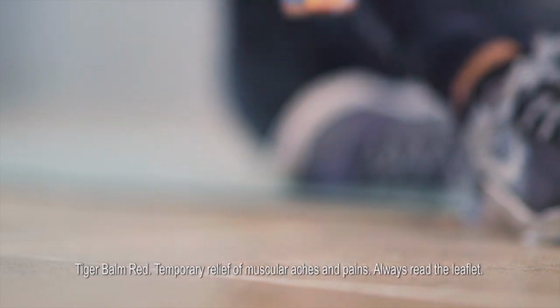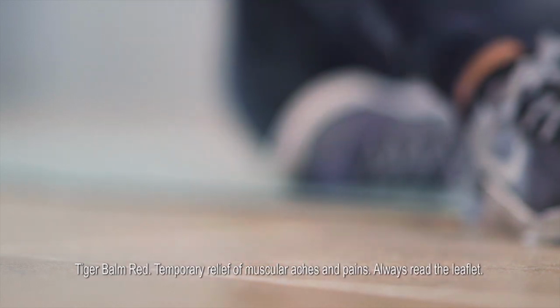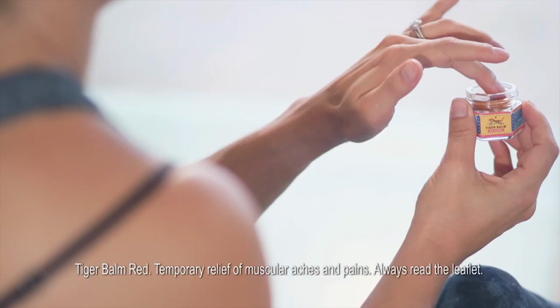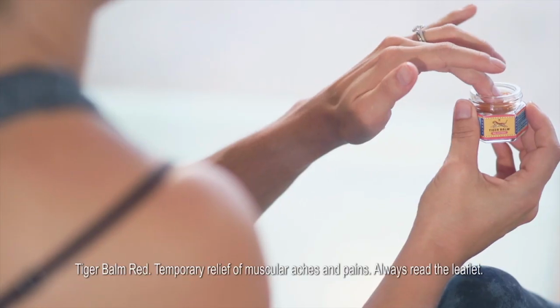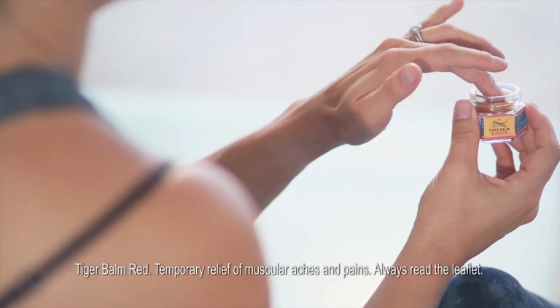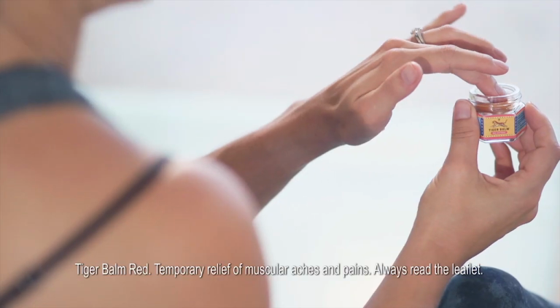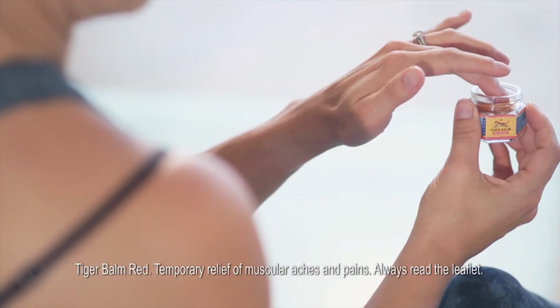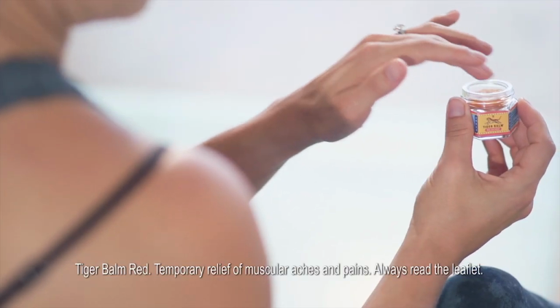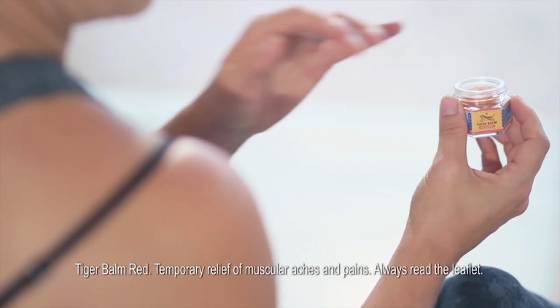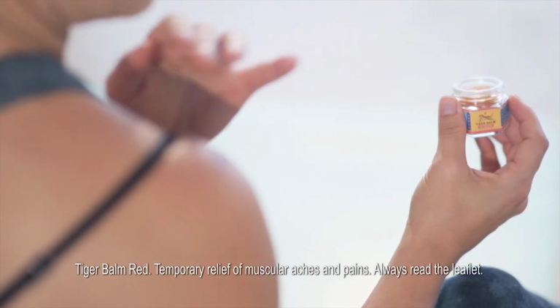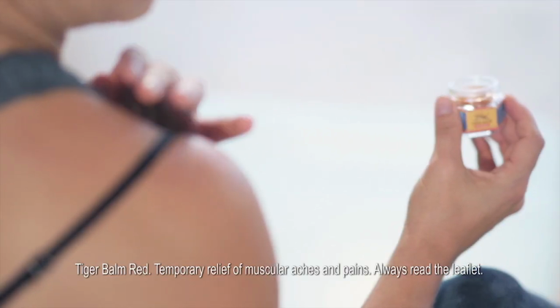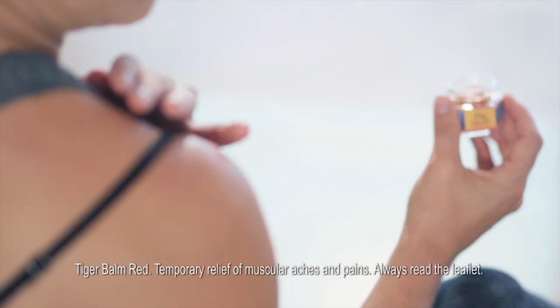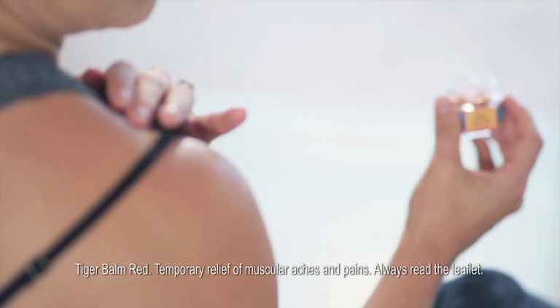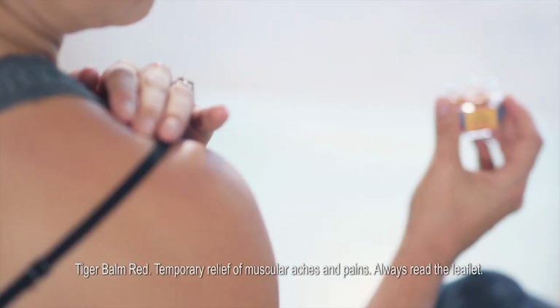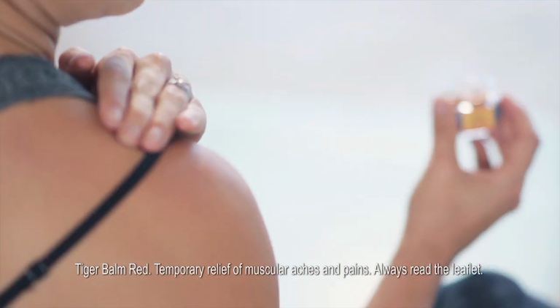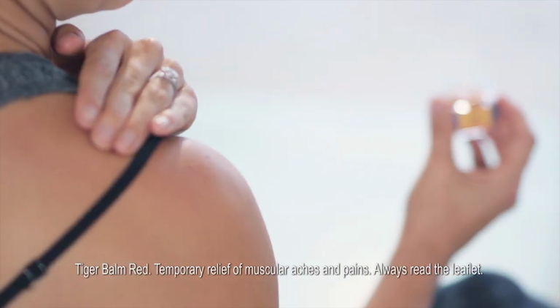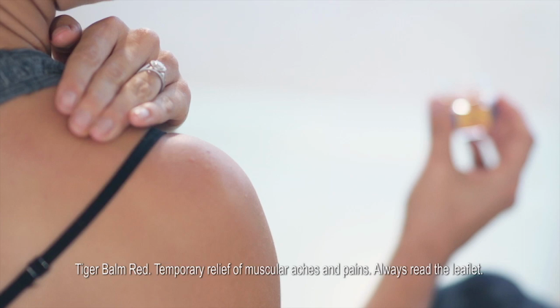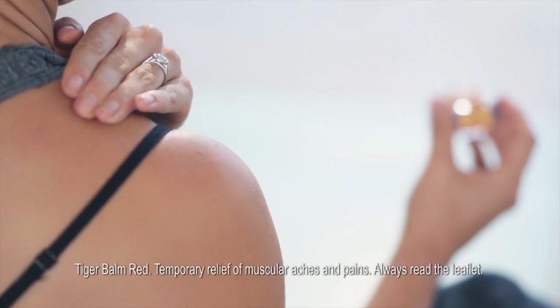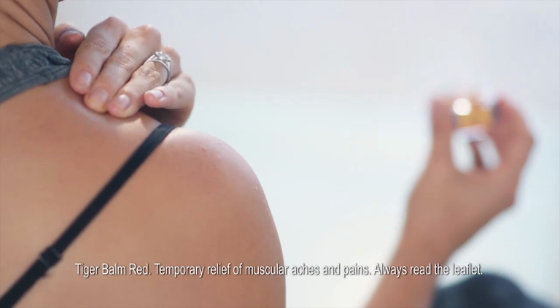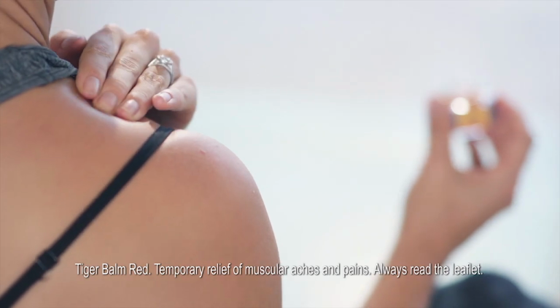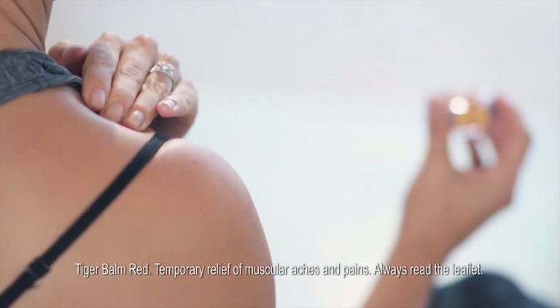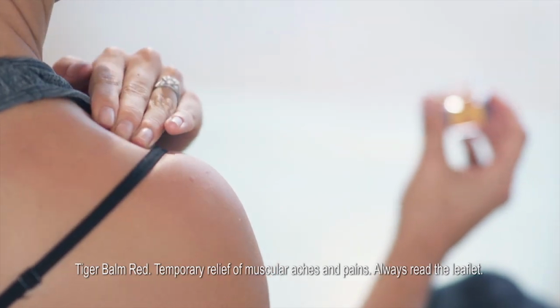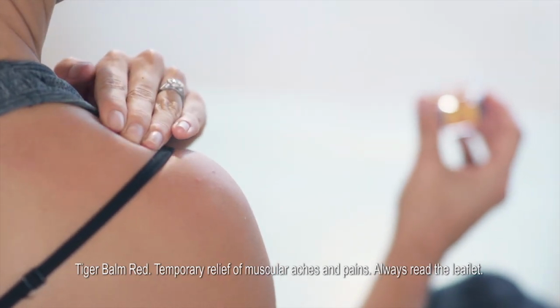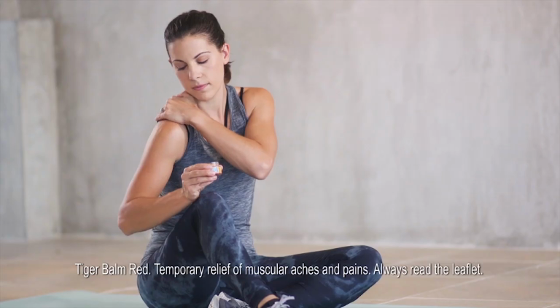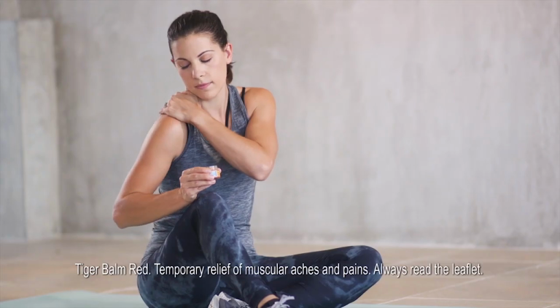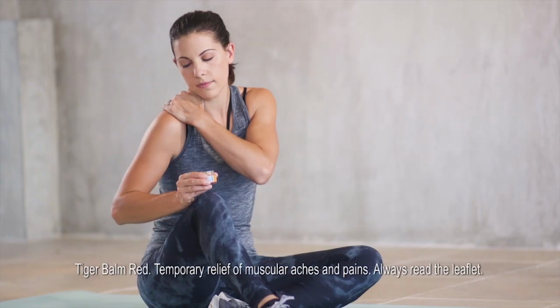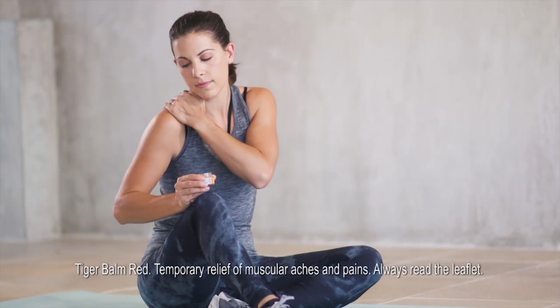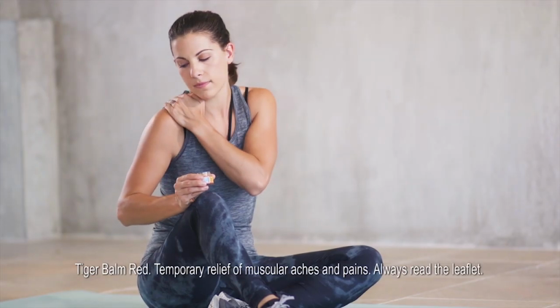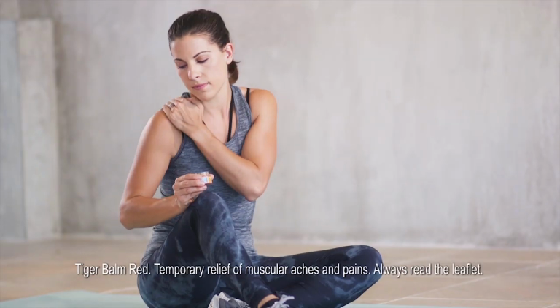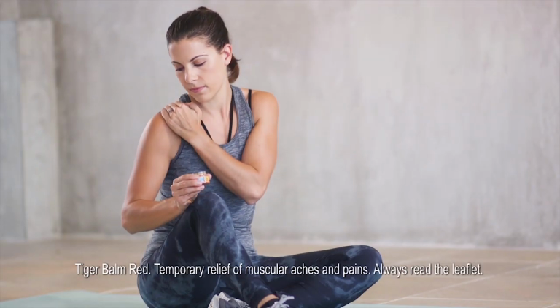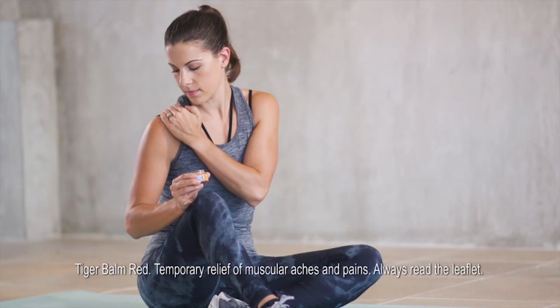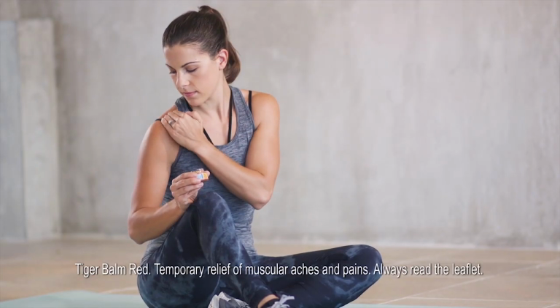Take a small amount of Tiger Balm, press into the muscles where you feel the aches and pains. Apply pressure and rotate the muscle into your fingertips.